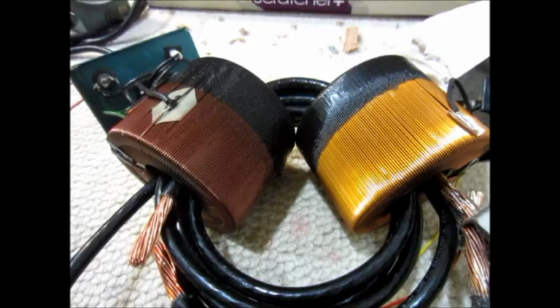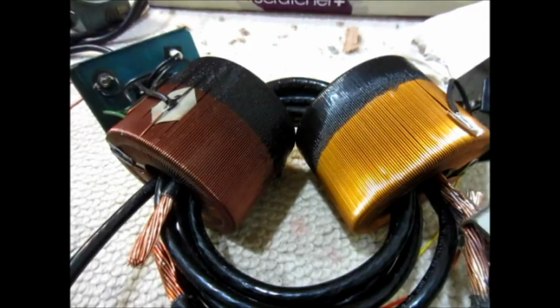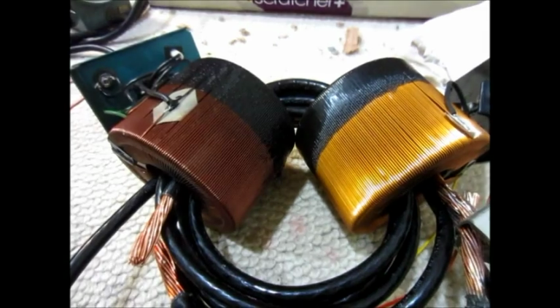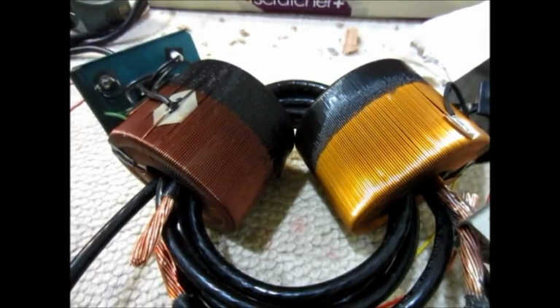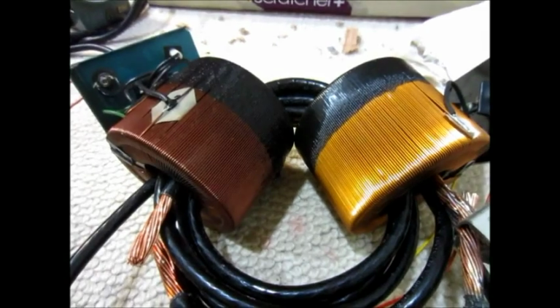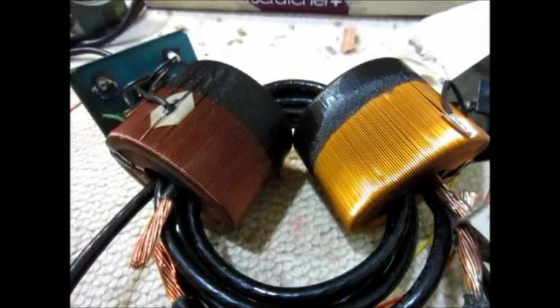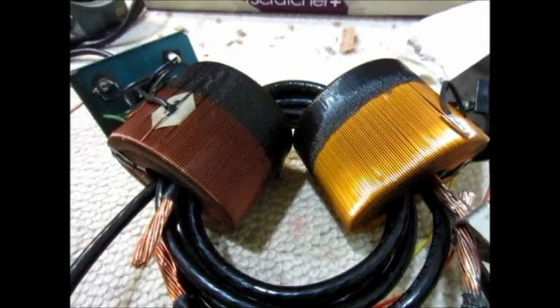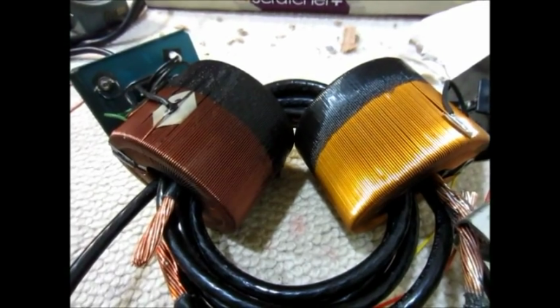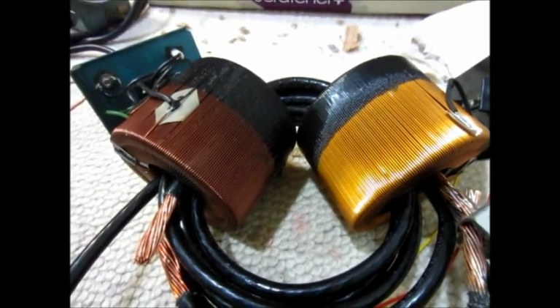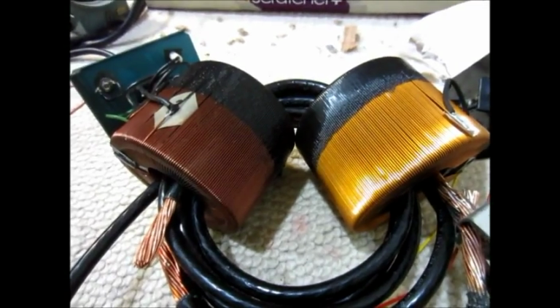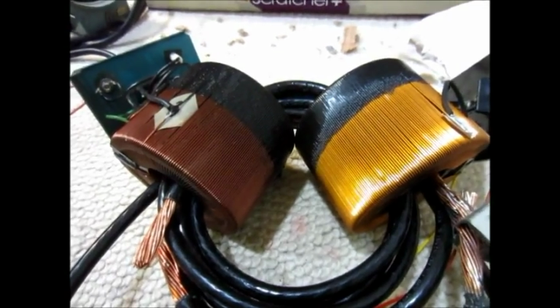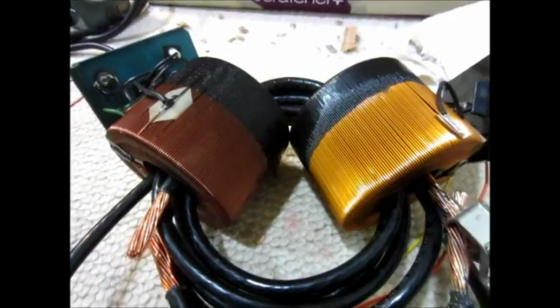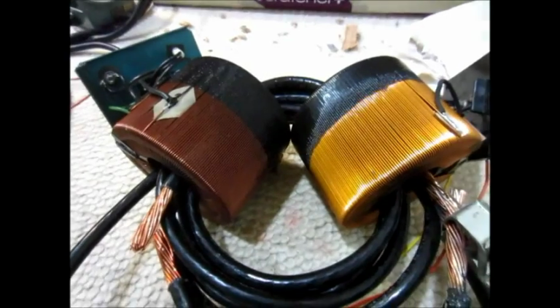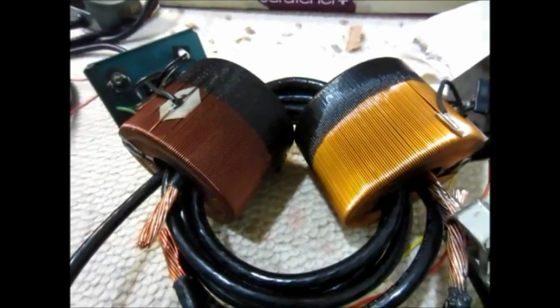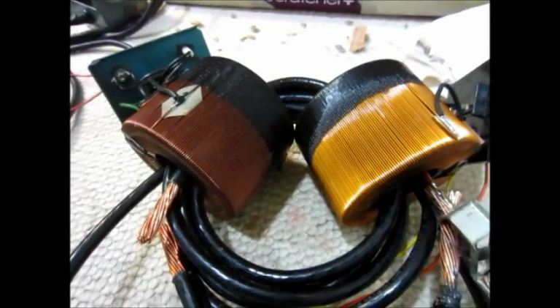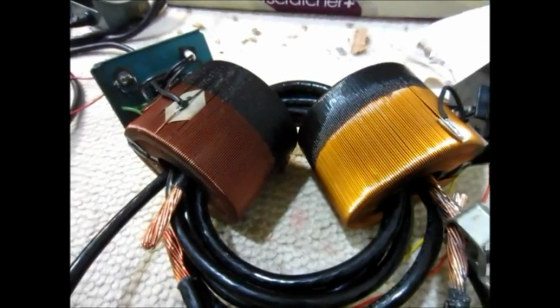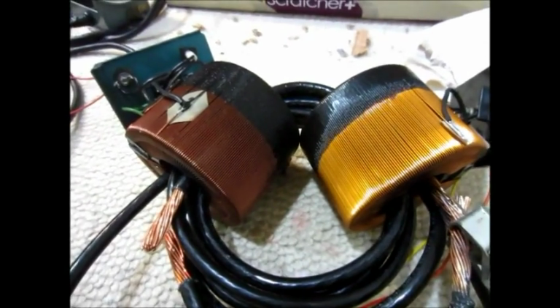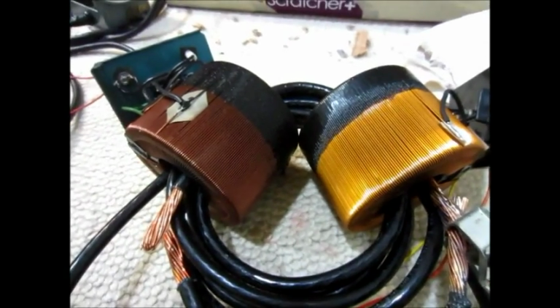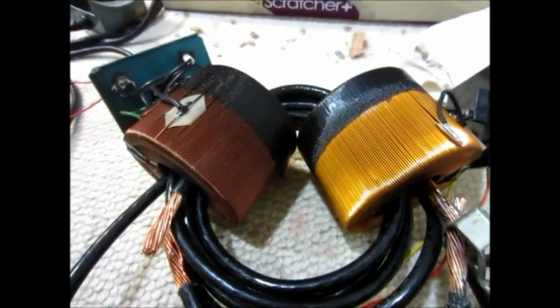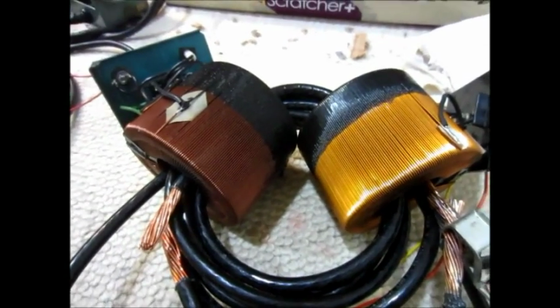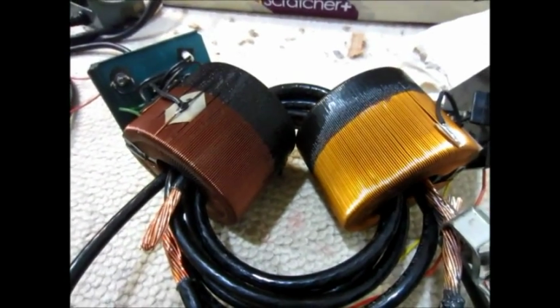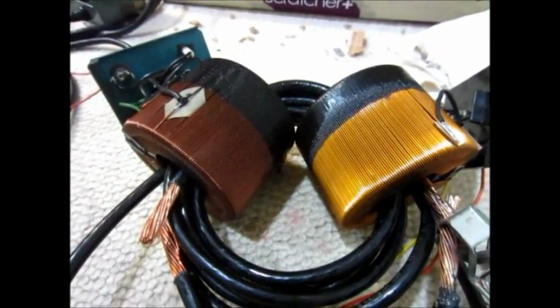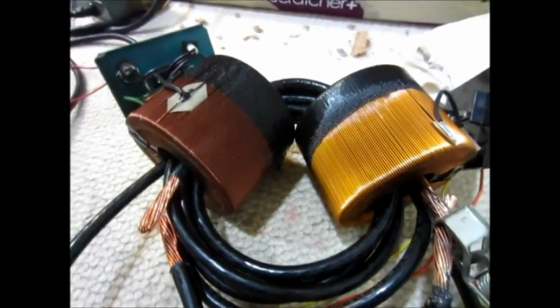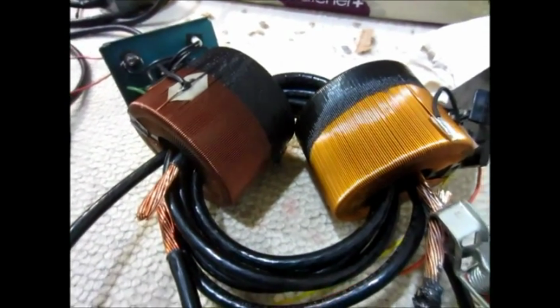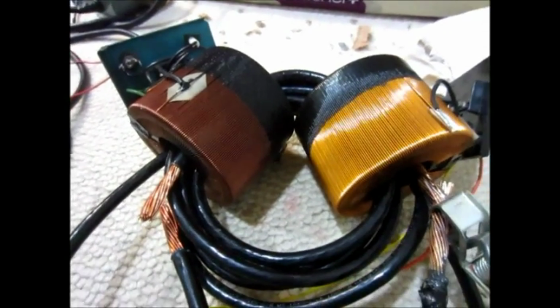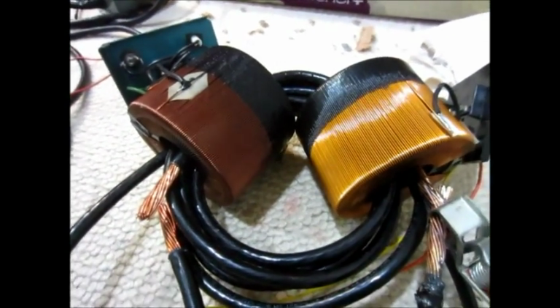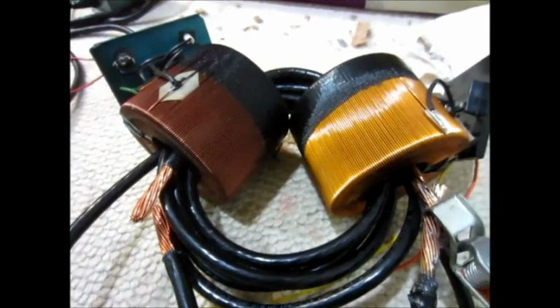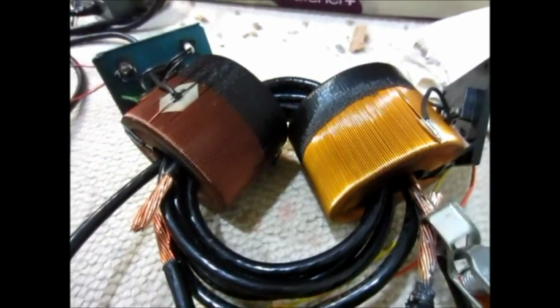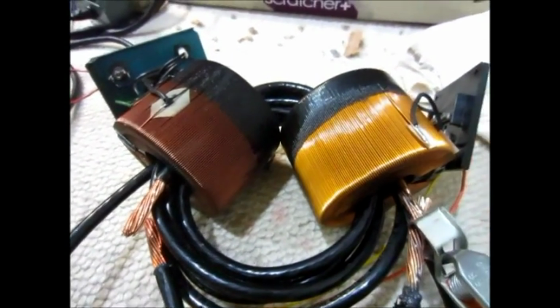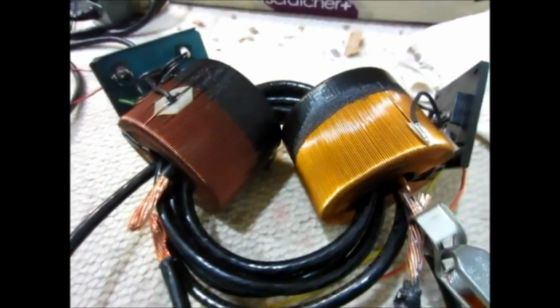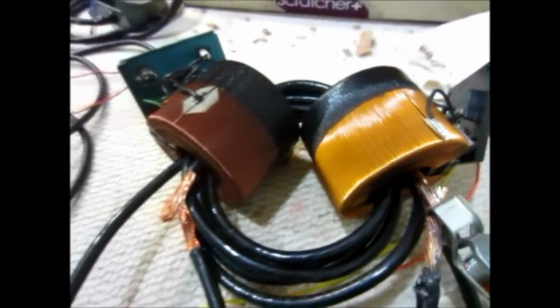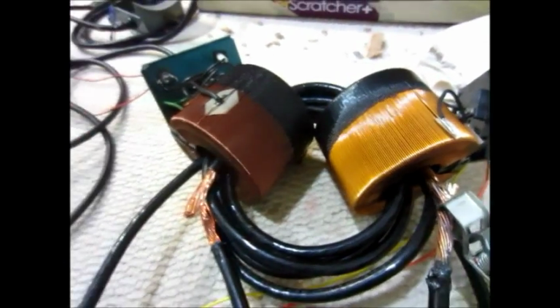Hello, this is MechaJ101, and here's a little crazy experiment I'm doing right now.